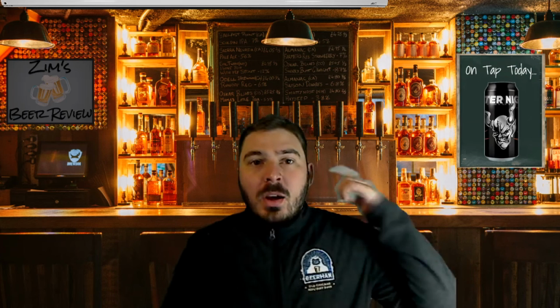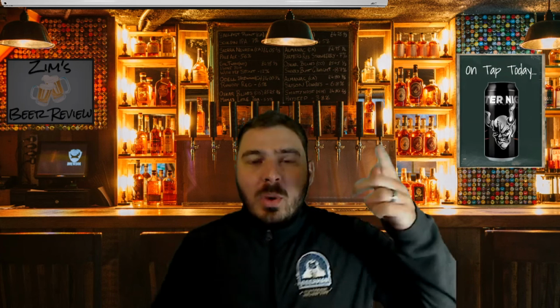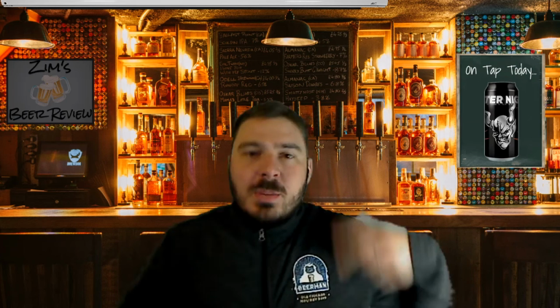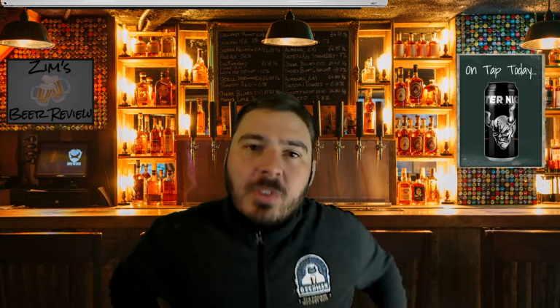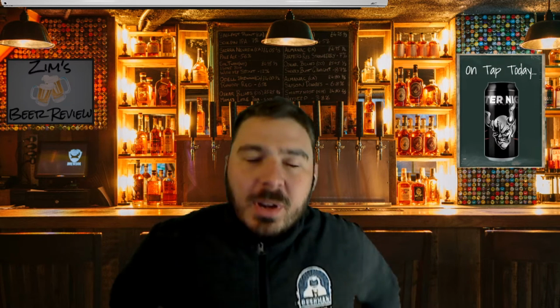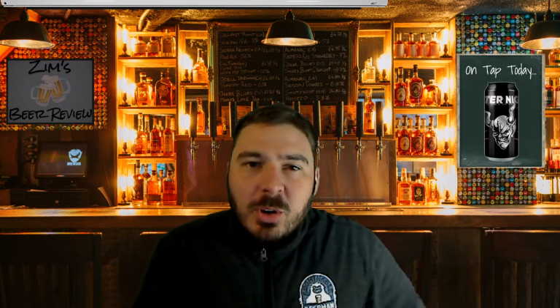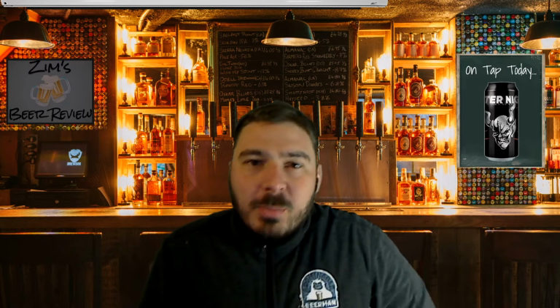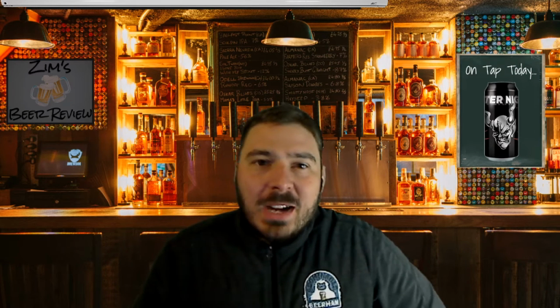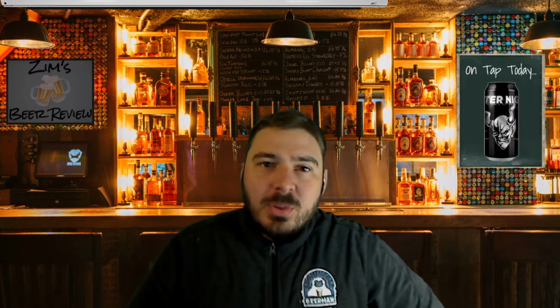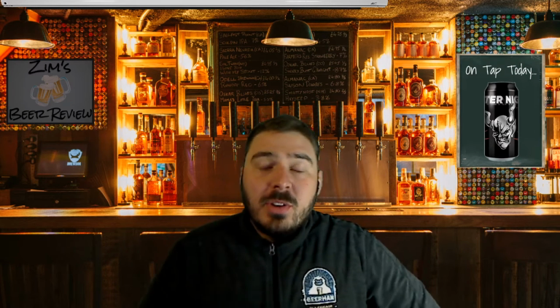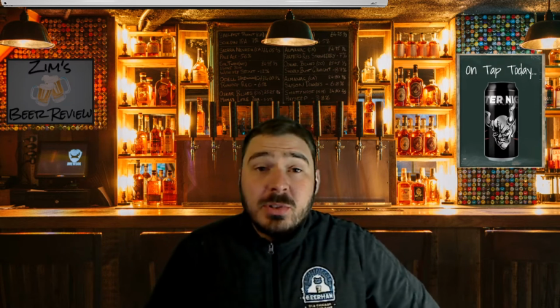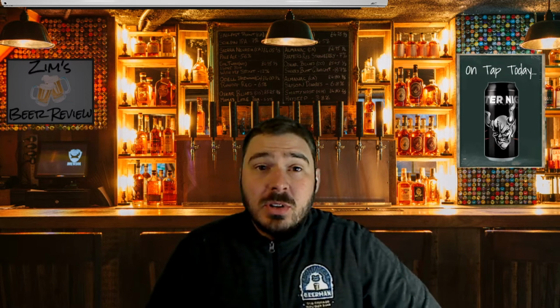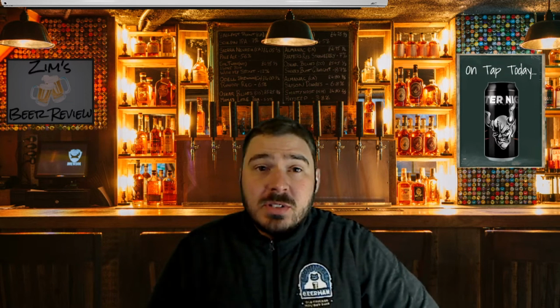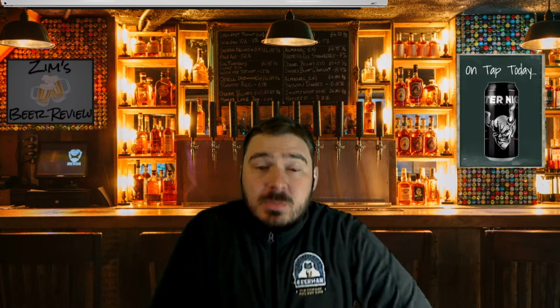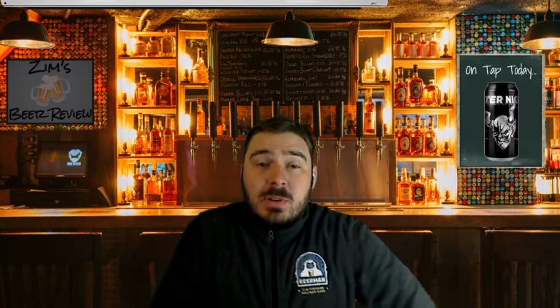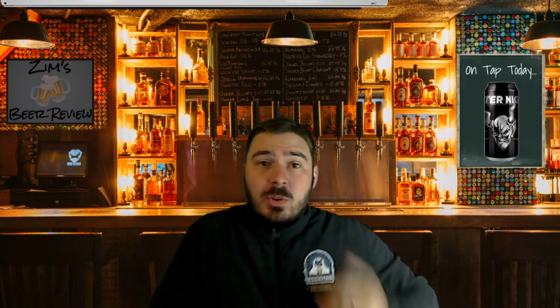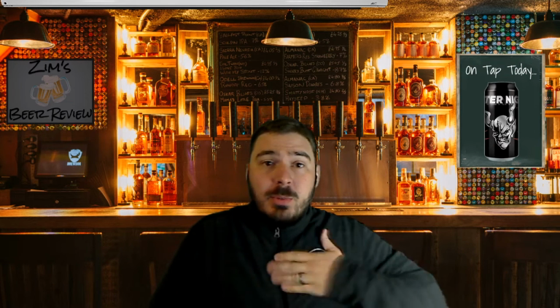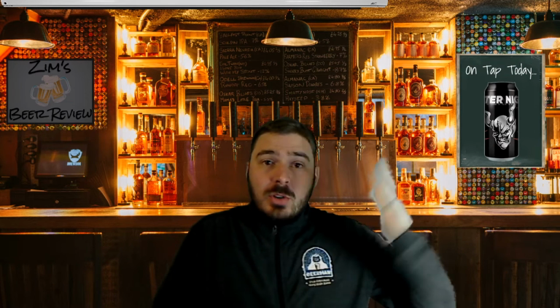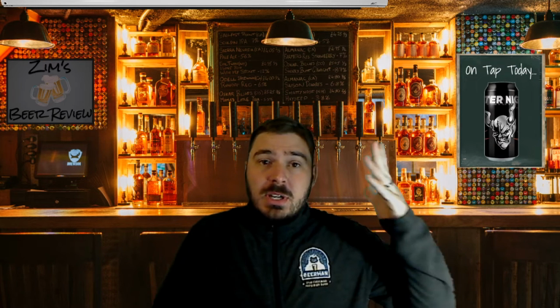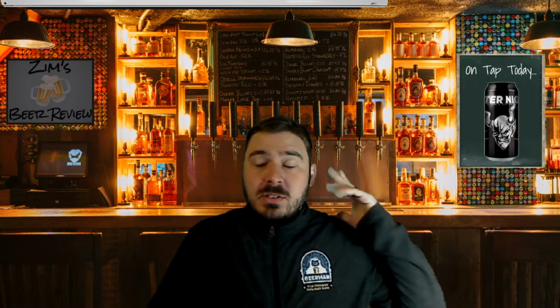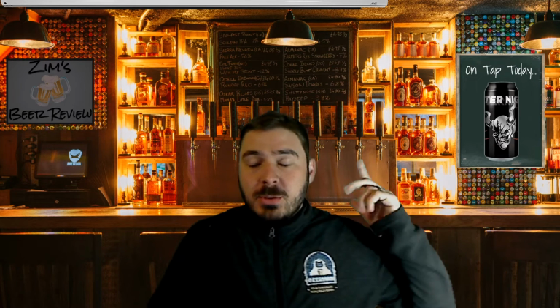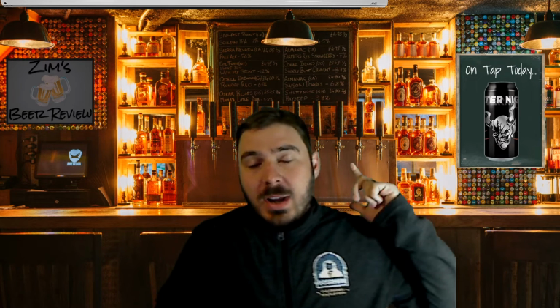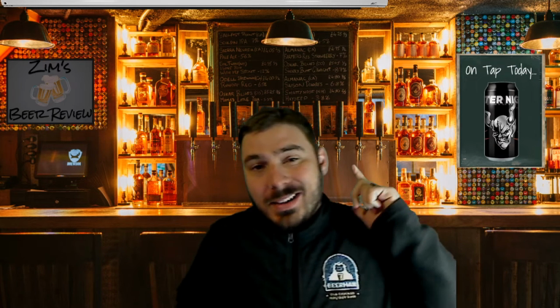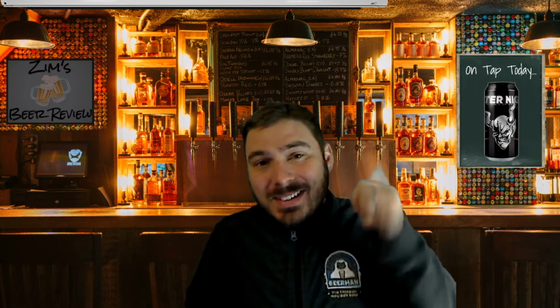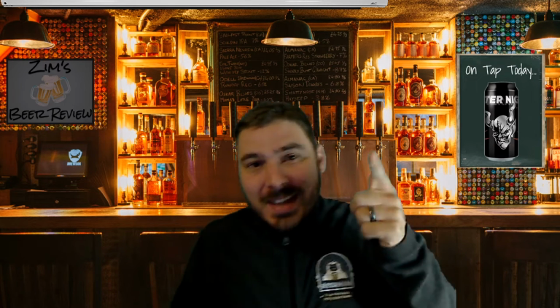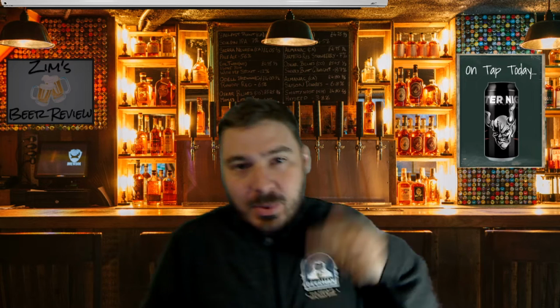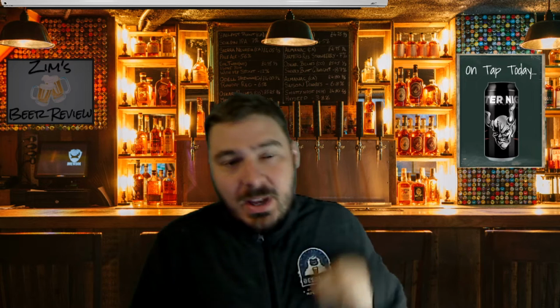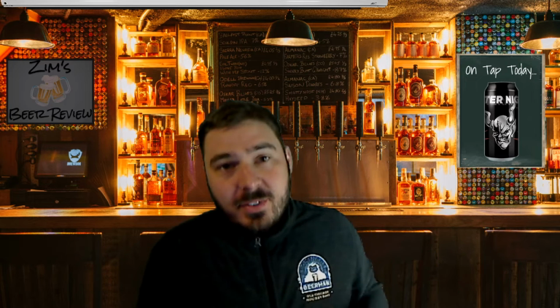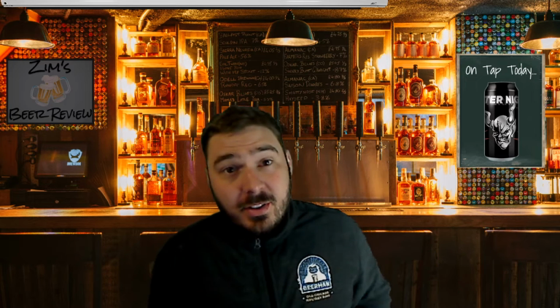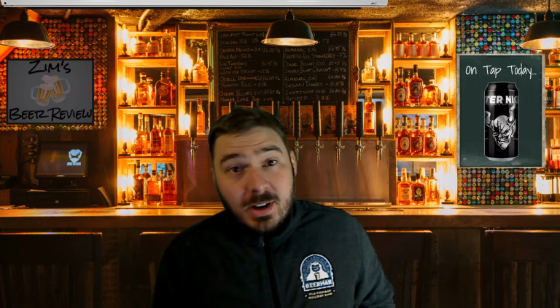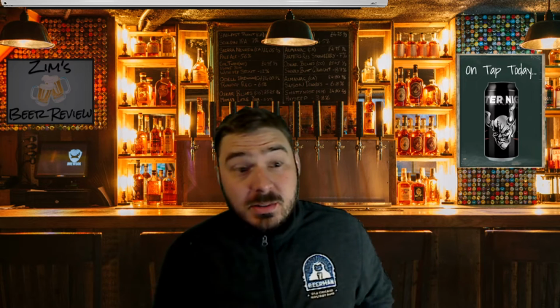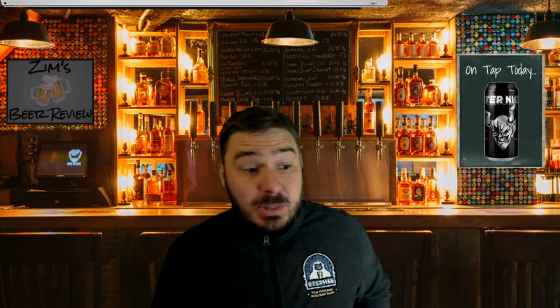What's up everybody, welcome back to another episode of Zim's Beer Review. I'm your host Garrett Zimmer and today we have another awesome beer.